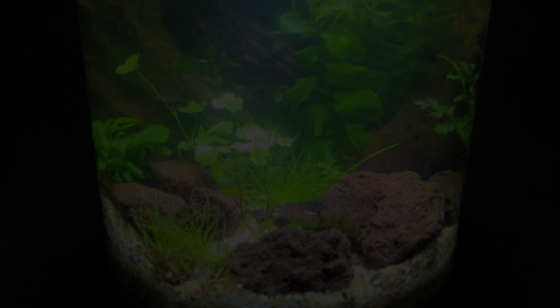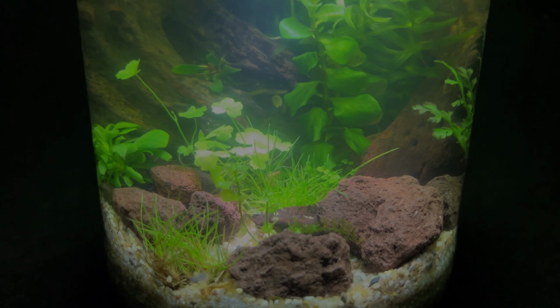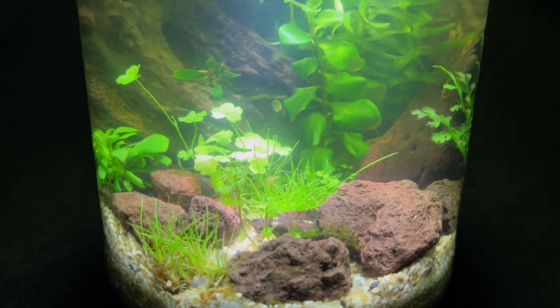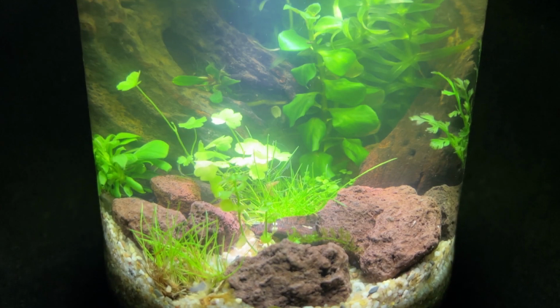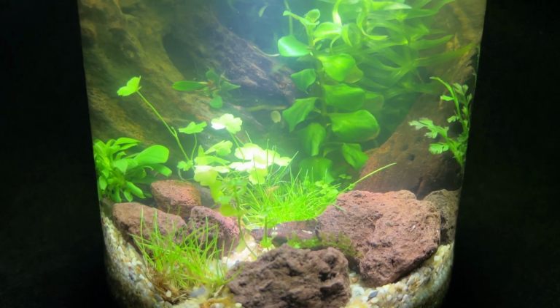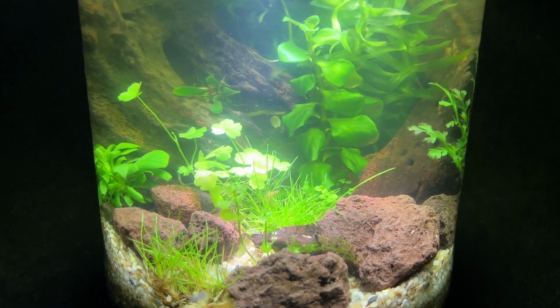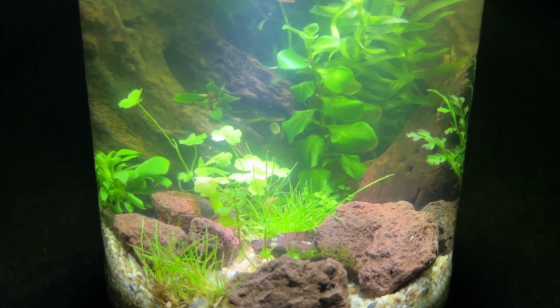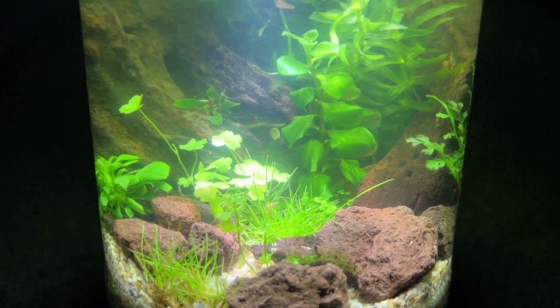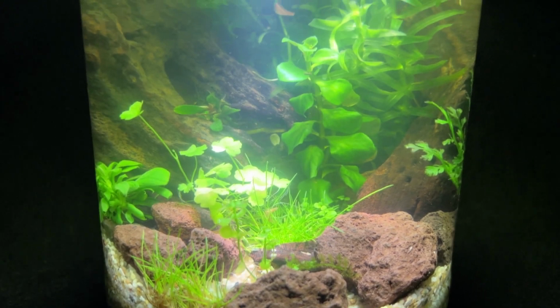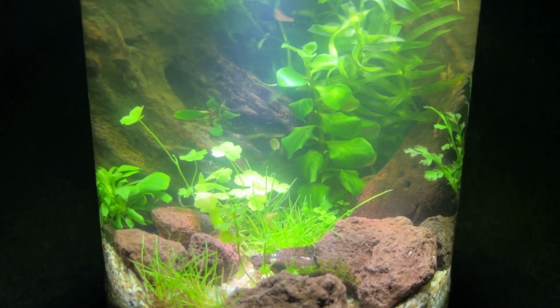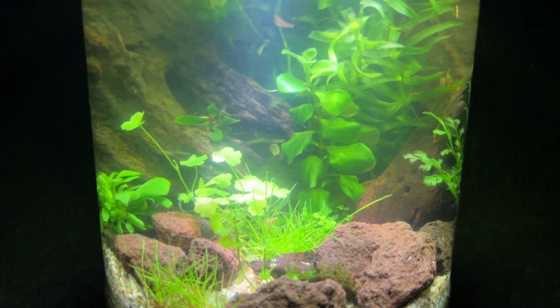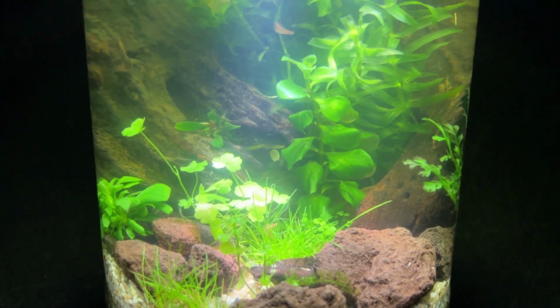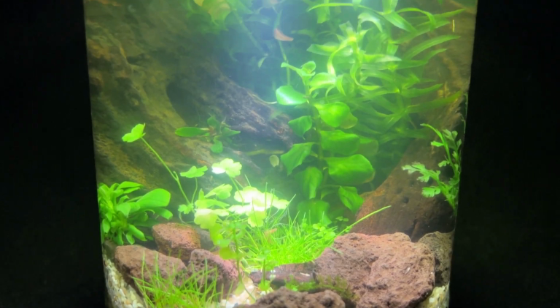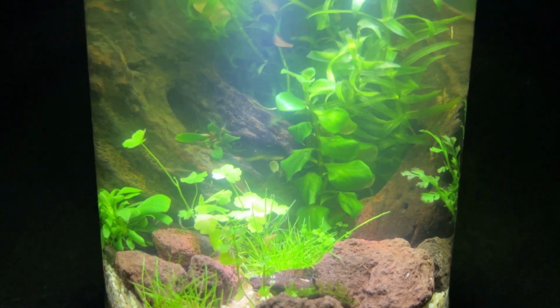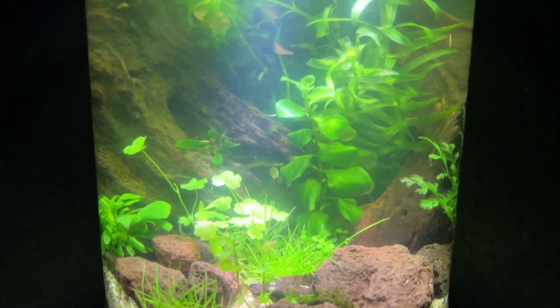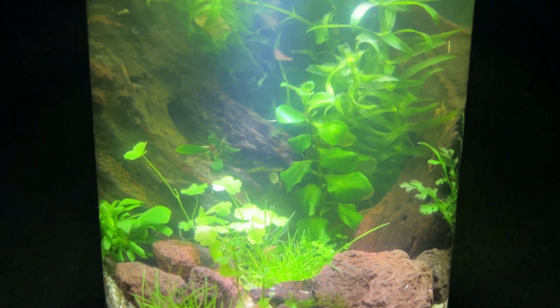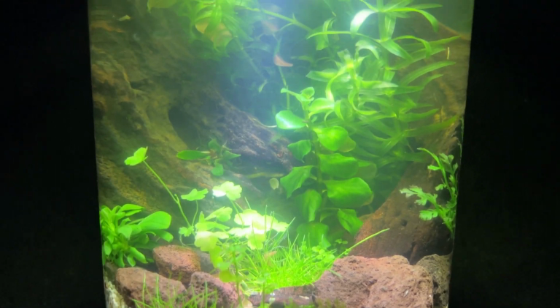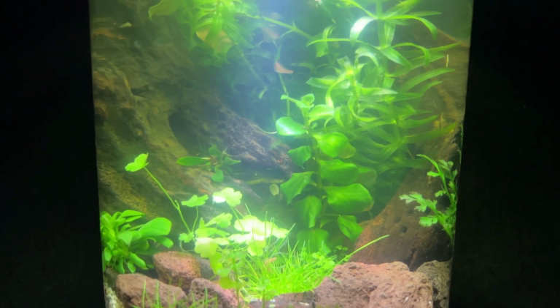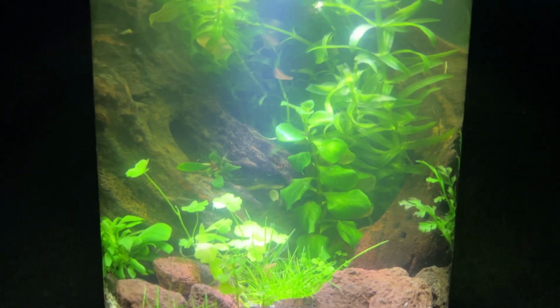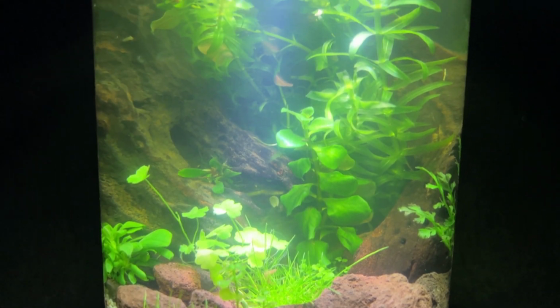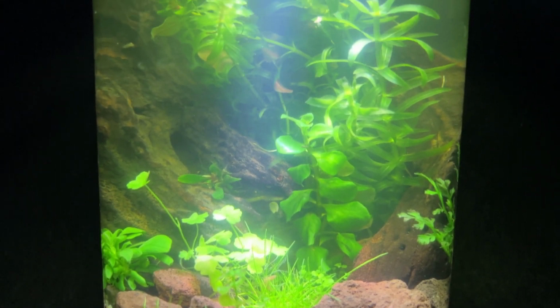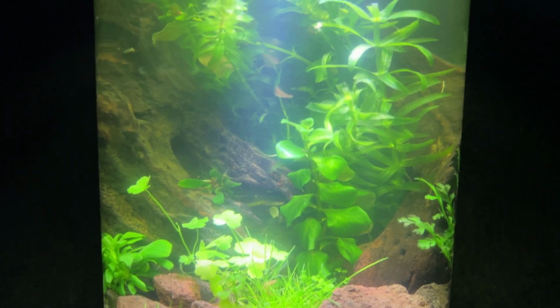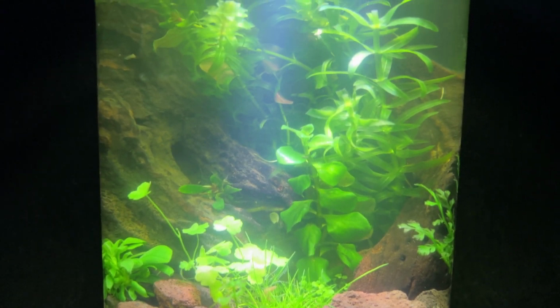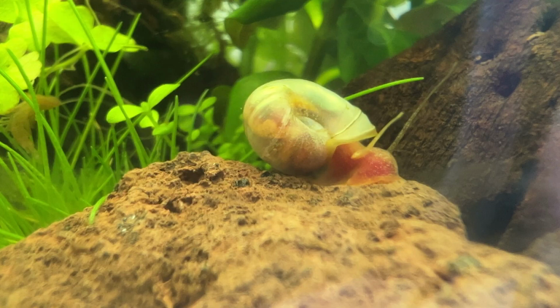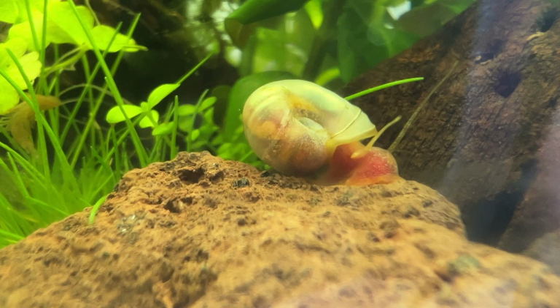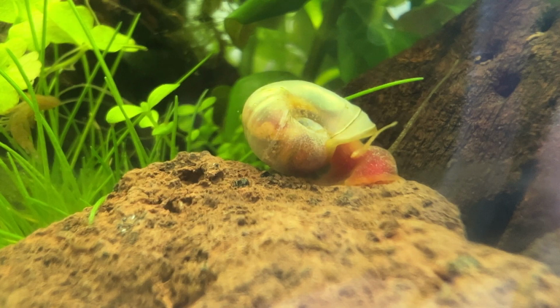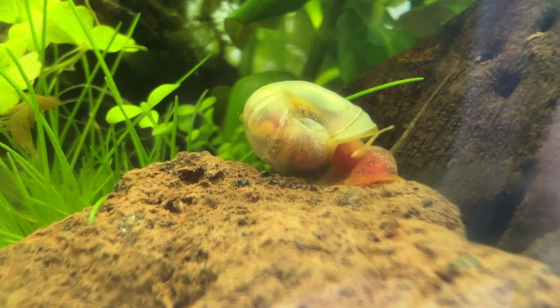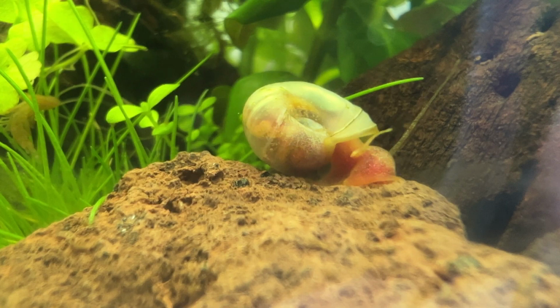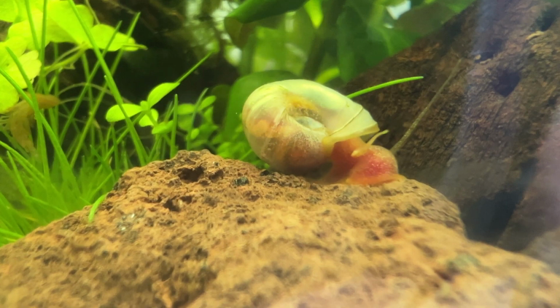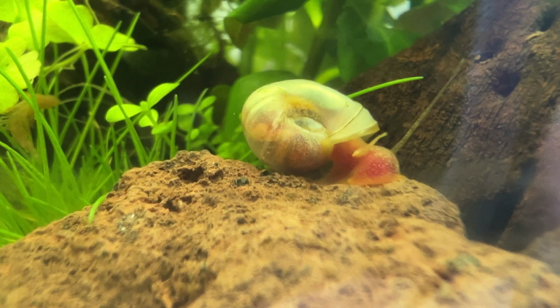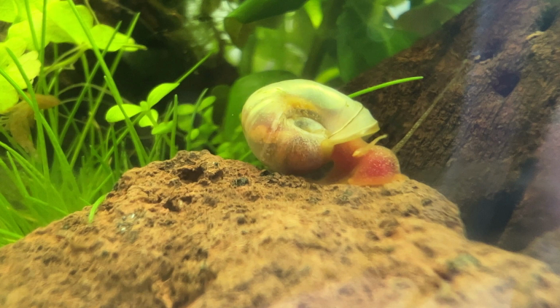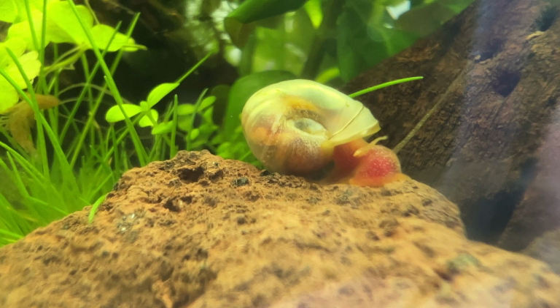In this video I will show you how I built this self-sustaining aquarium with lots of life in a pickle jar.